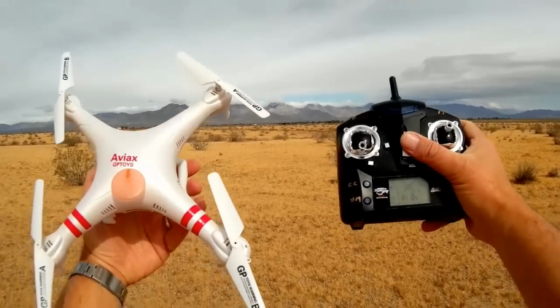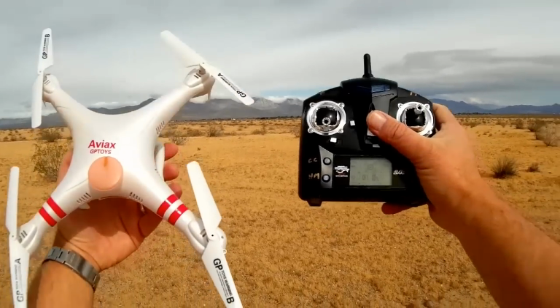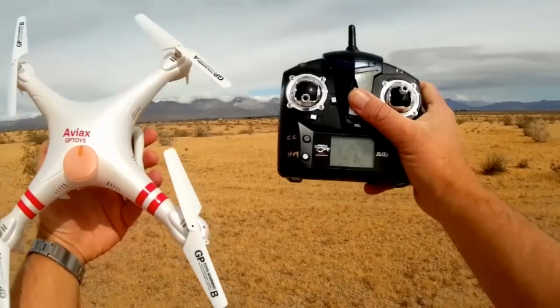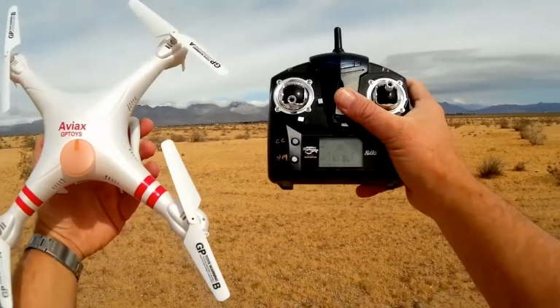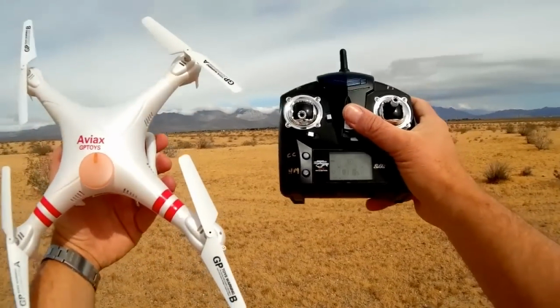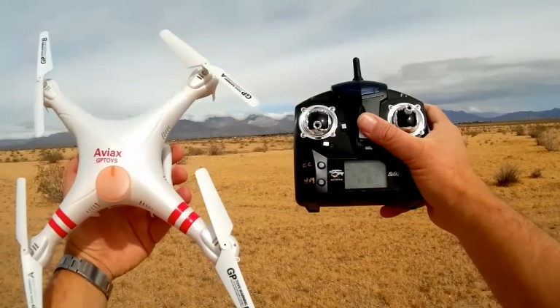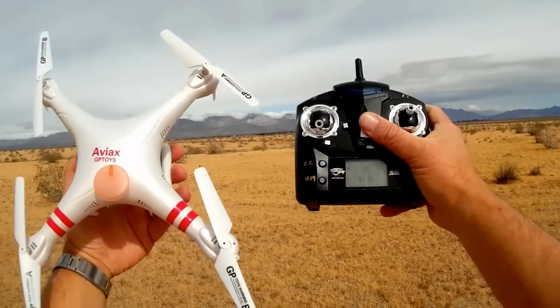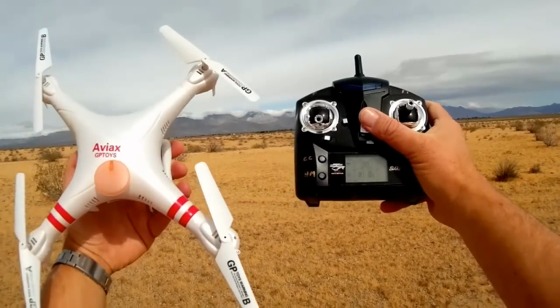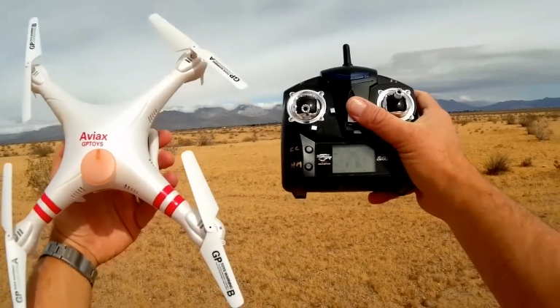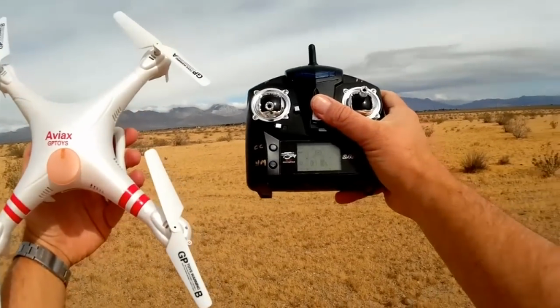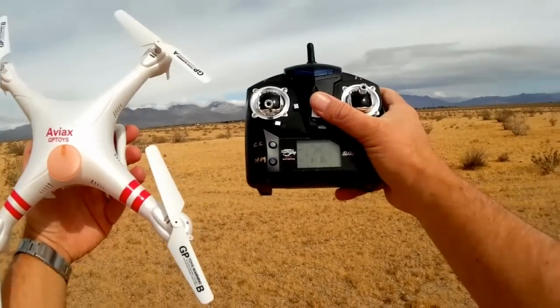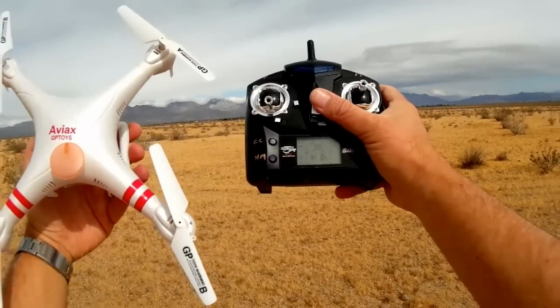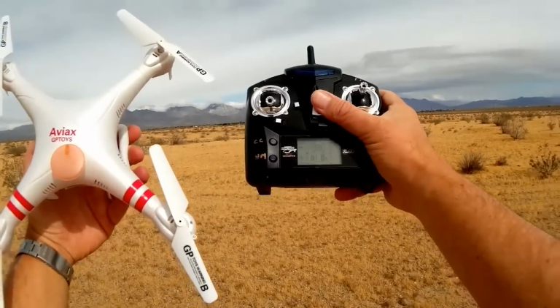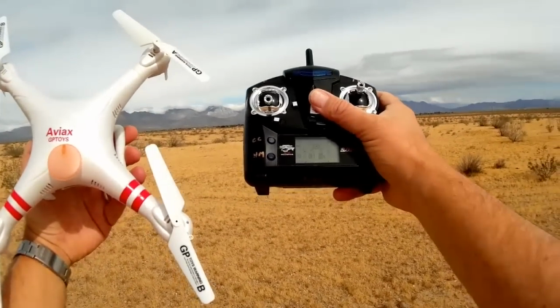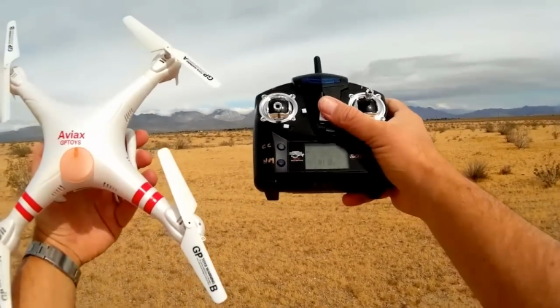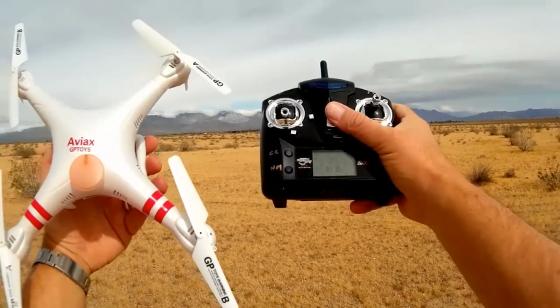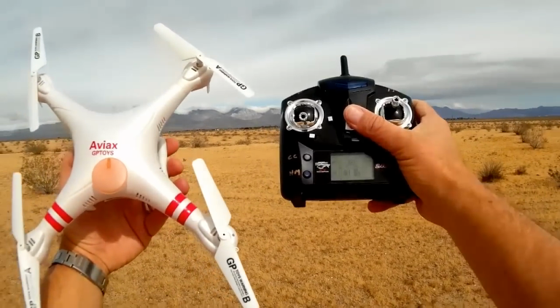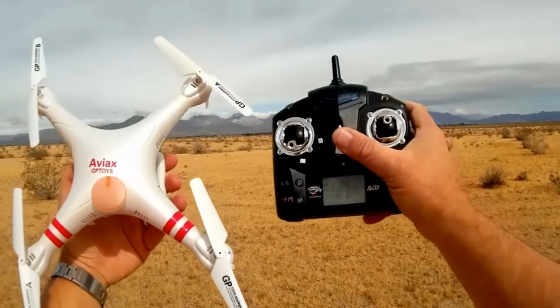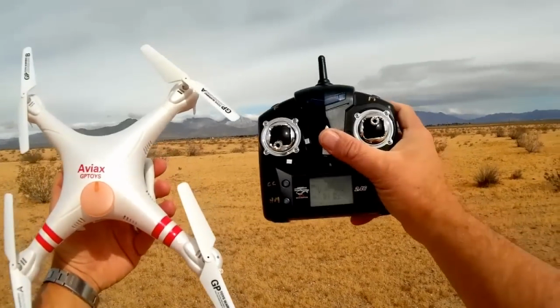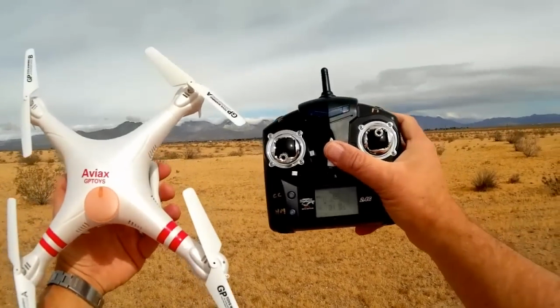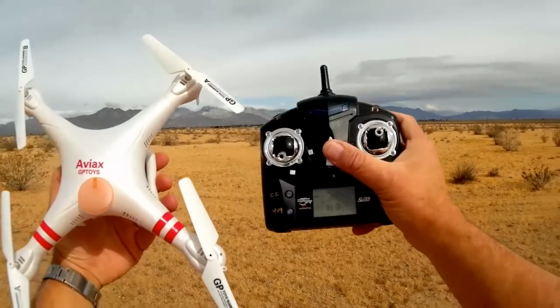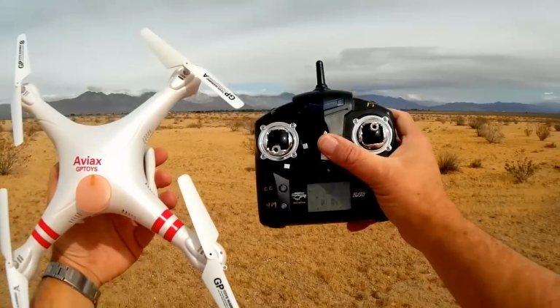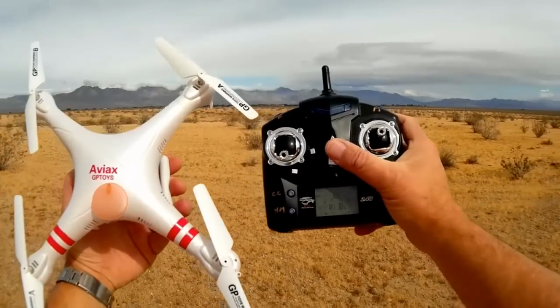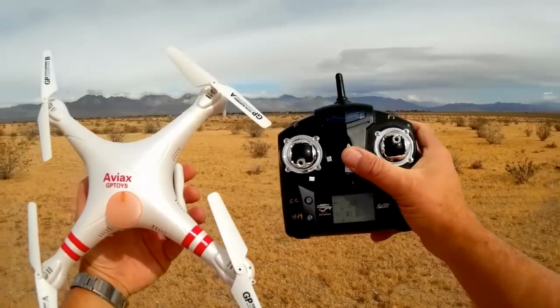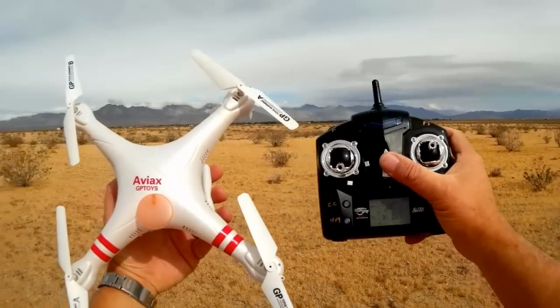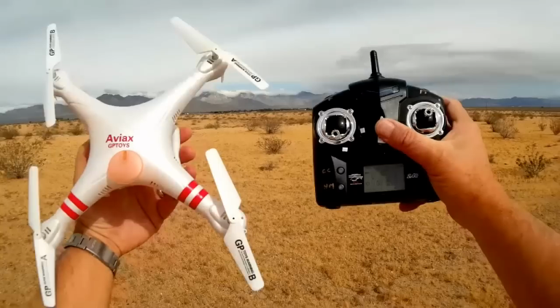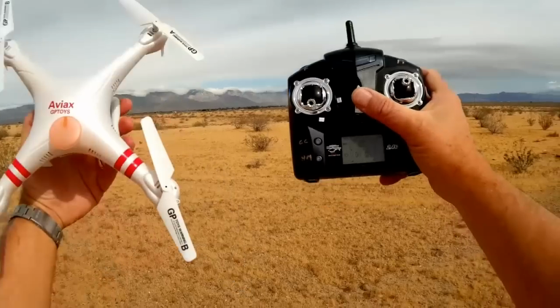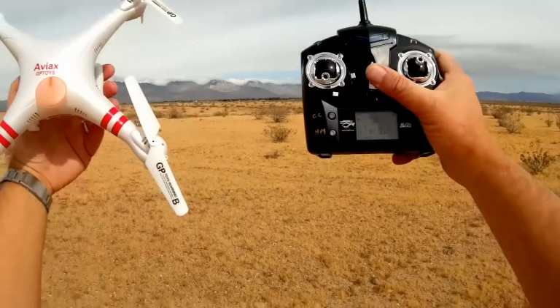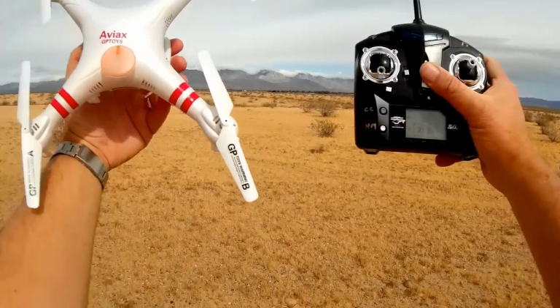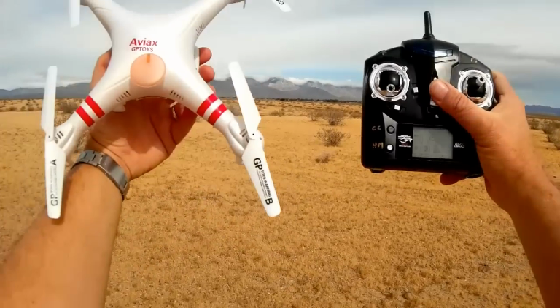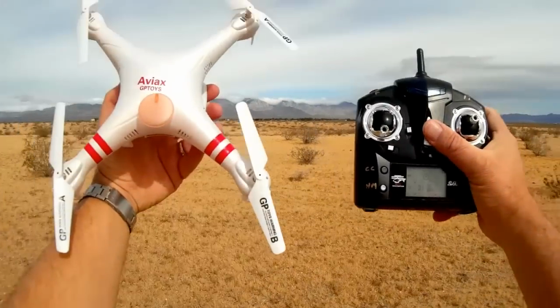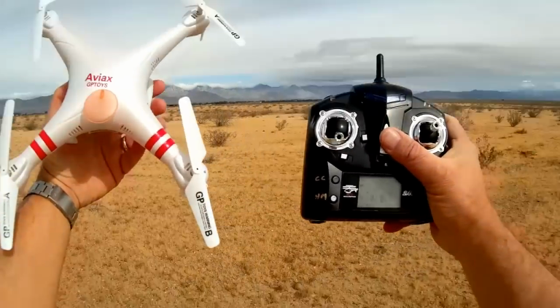AVX, GP Toys, F2C — we hope you enjoyed the flight. Quadcopter 101, signing out.